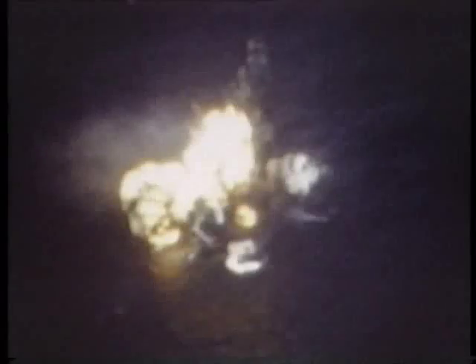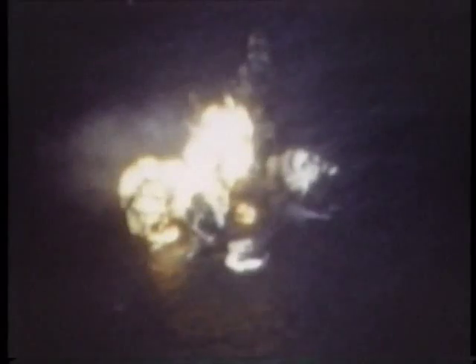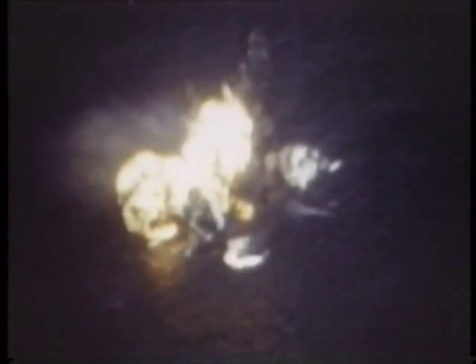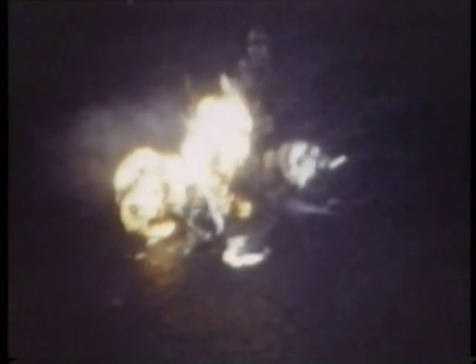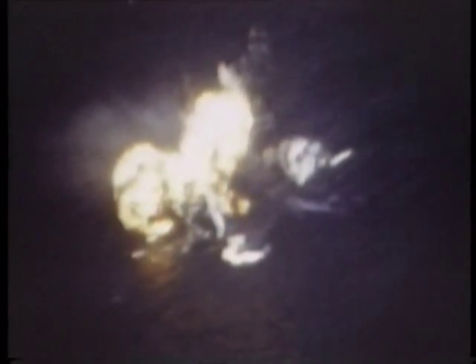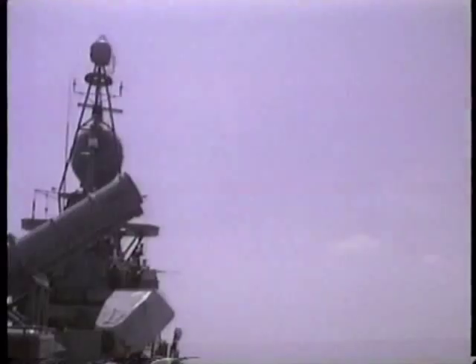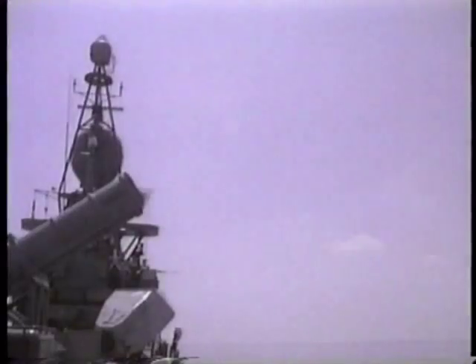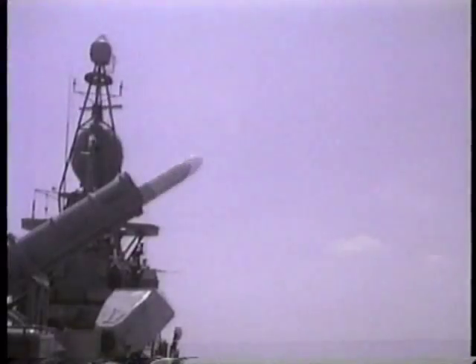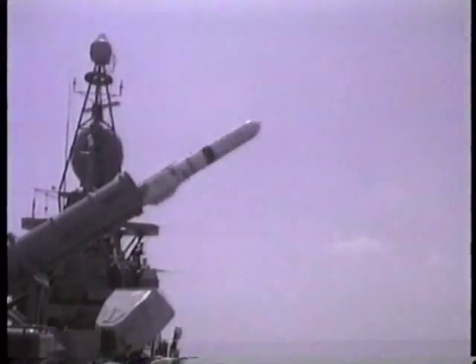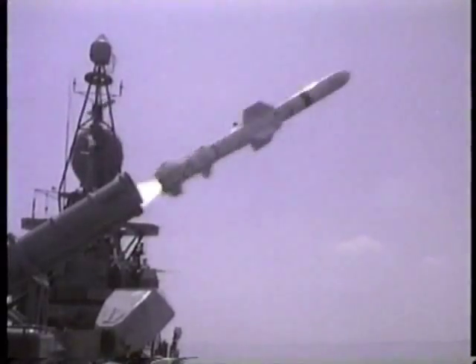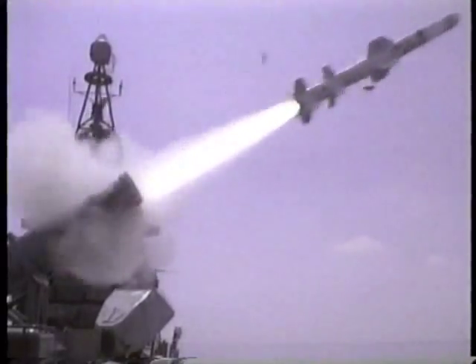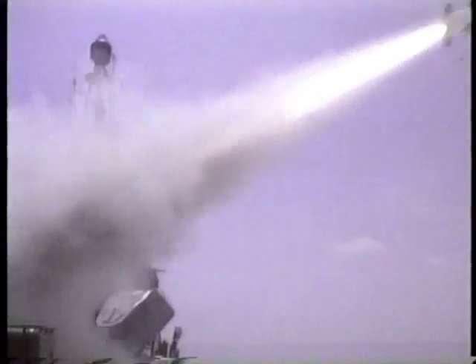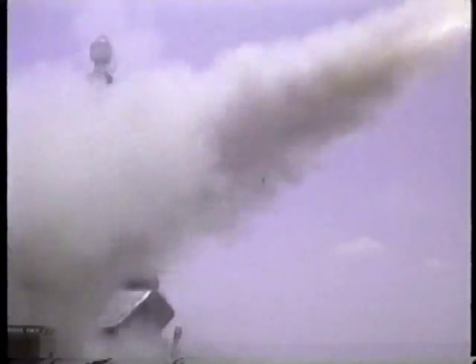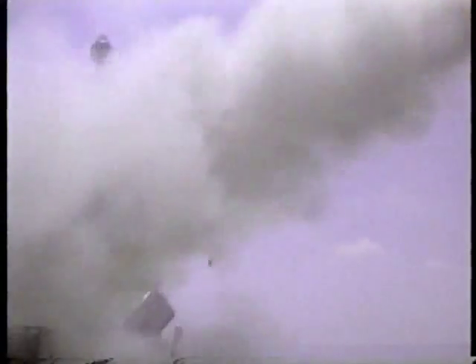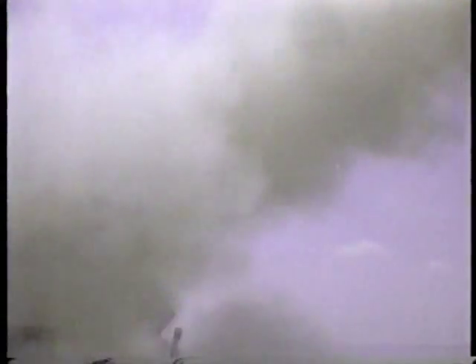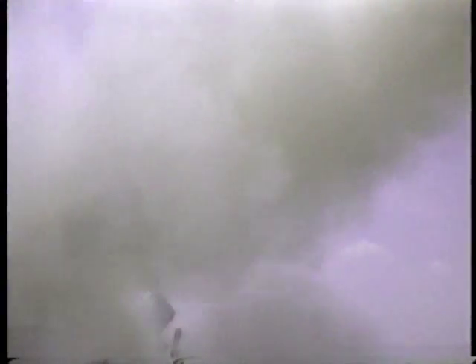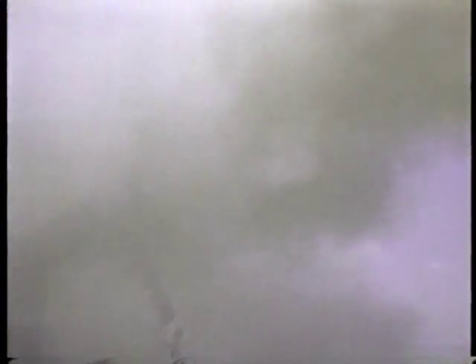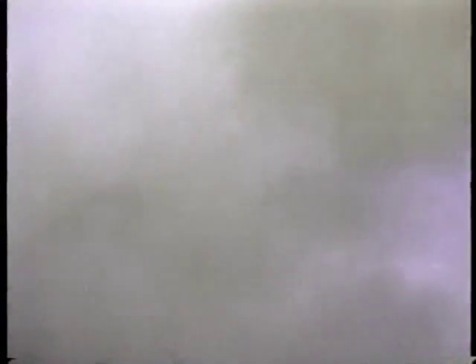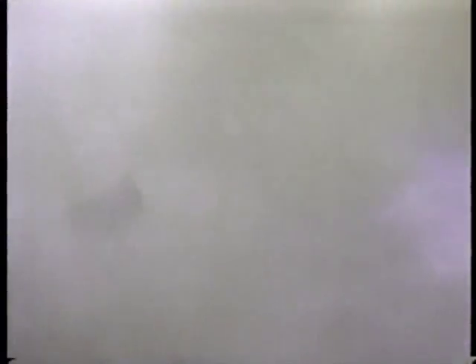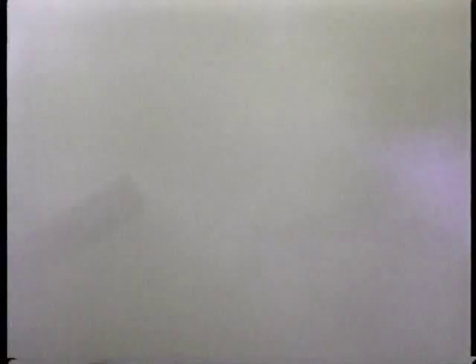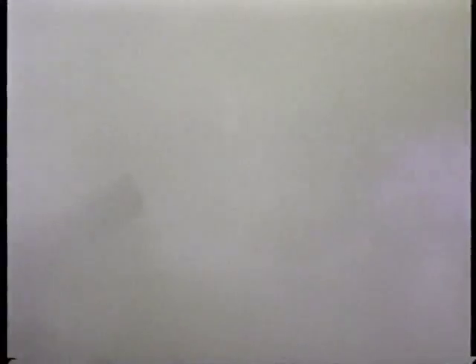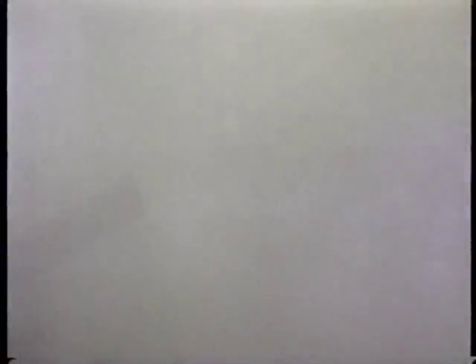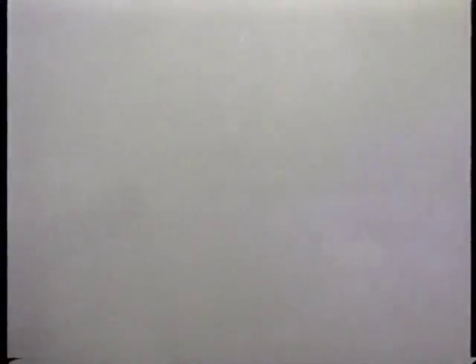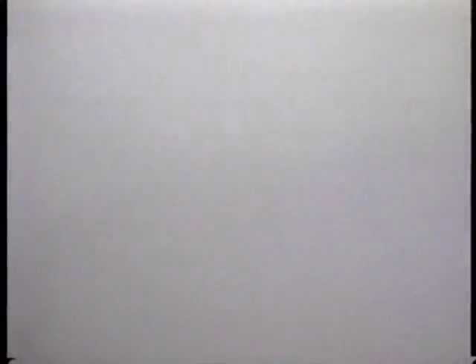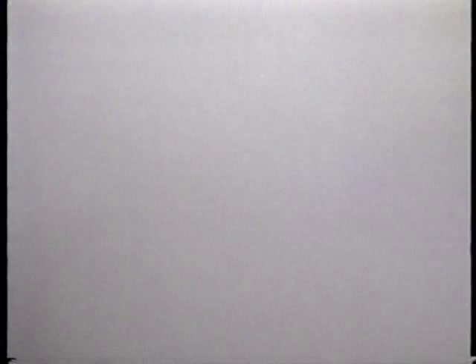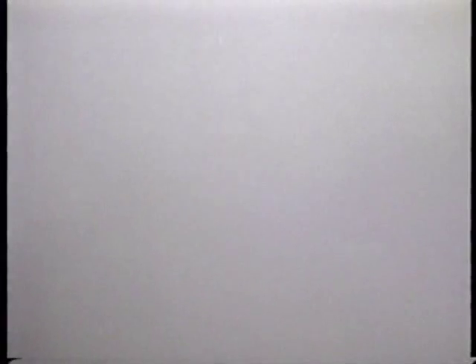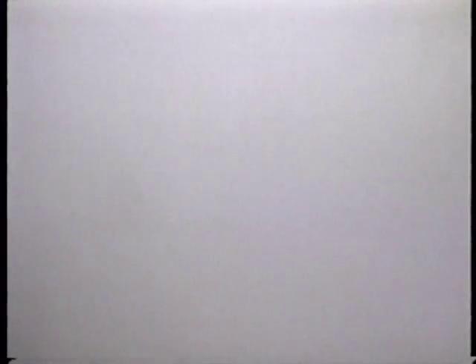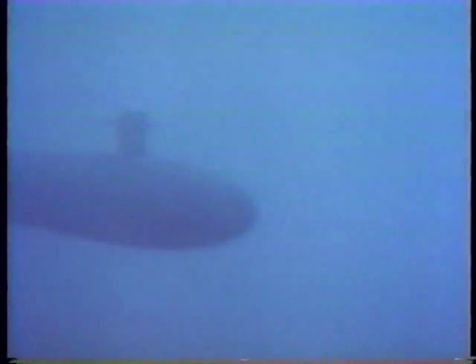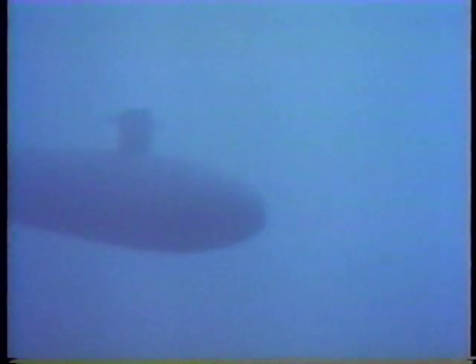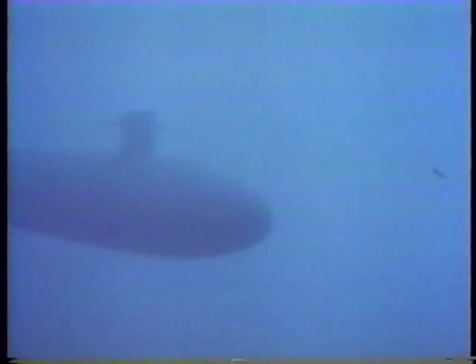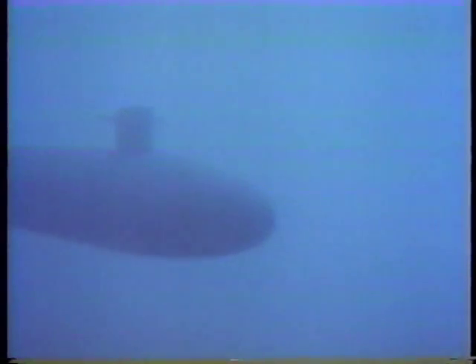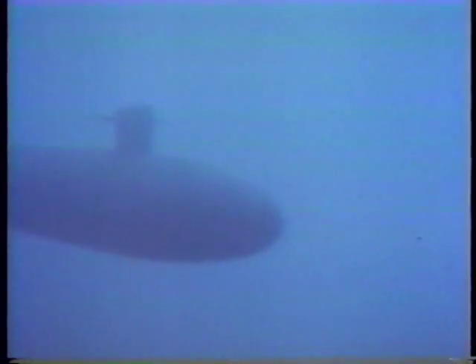Missiles can lure their intended victim into thinking that they are aimed at a different target. At the last moment, they change their course.